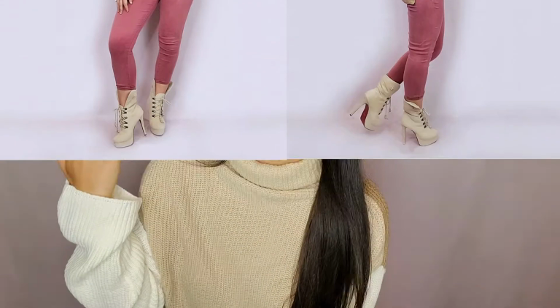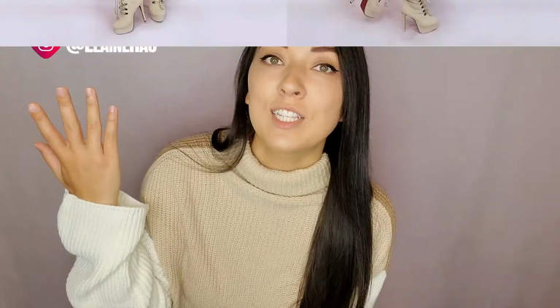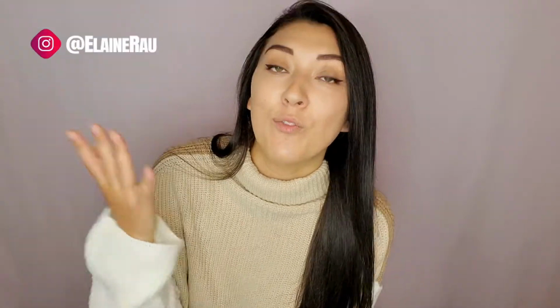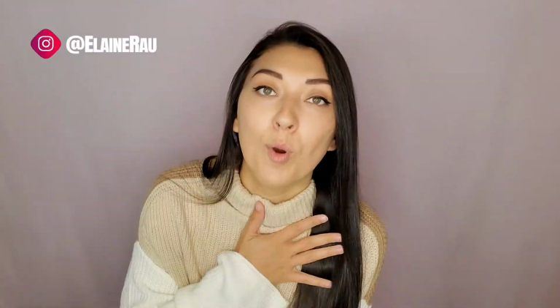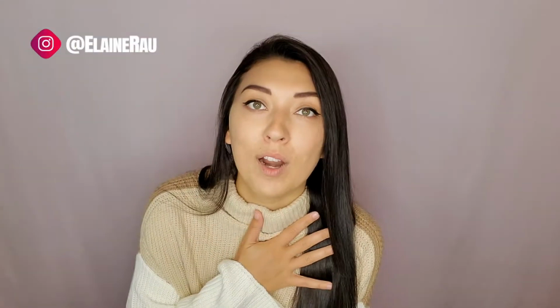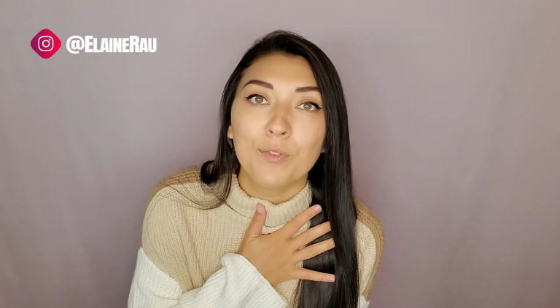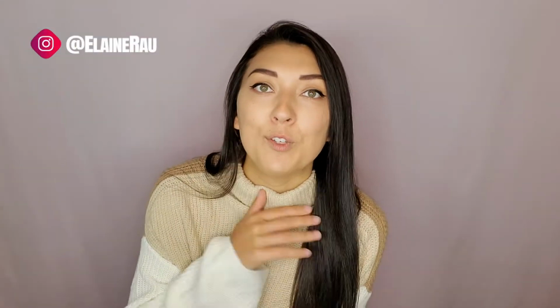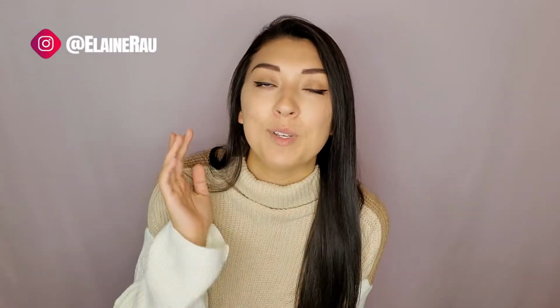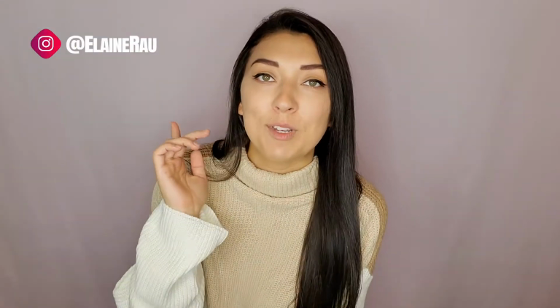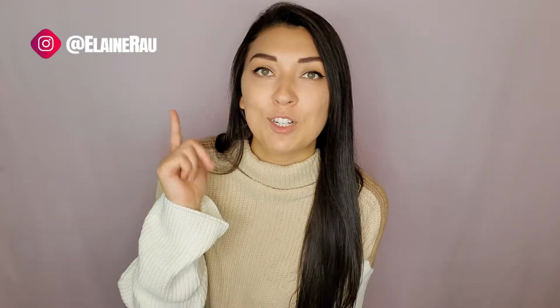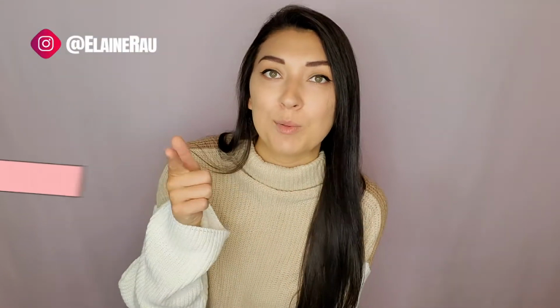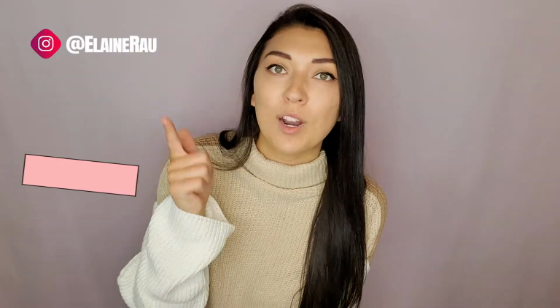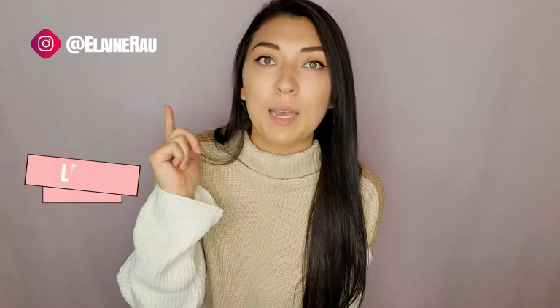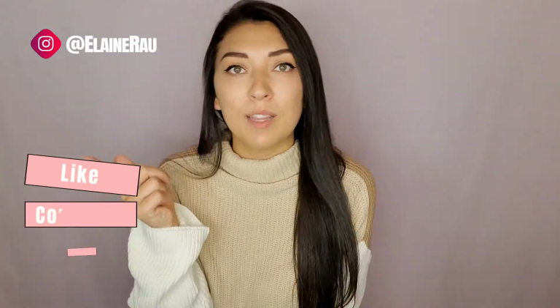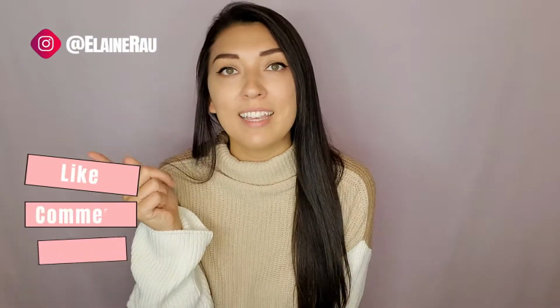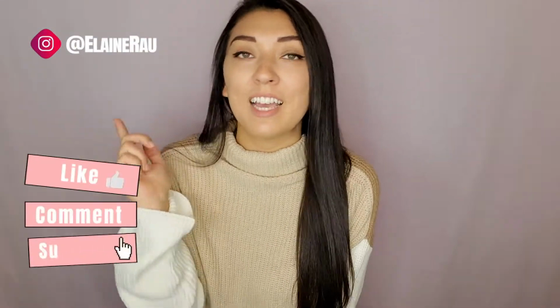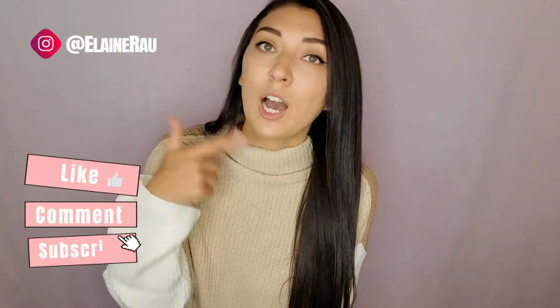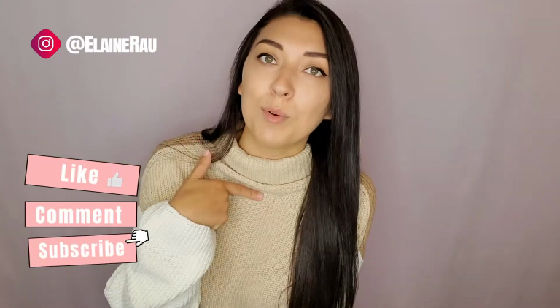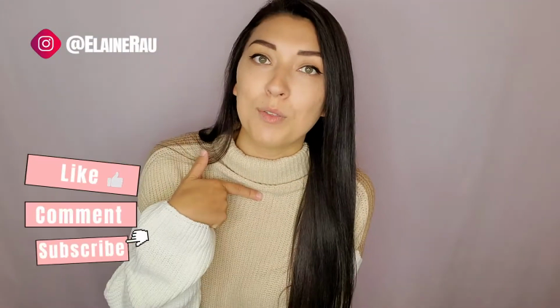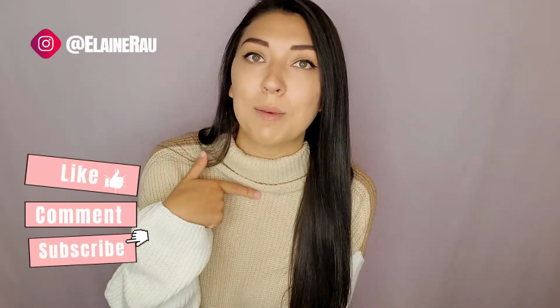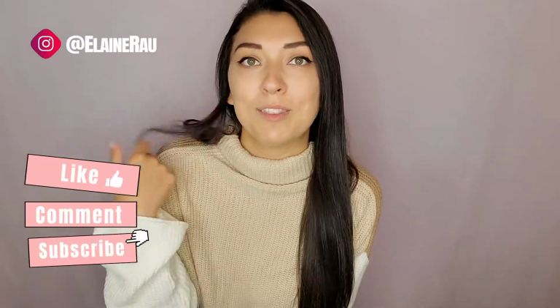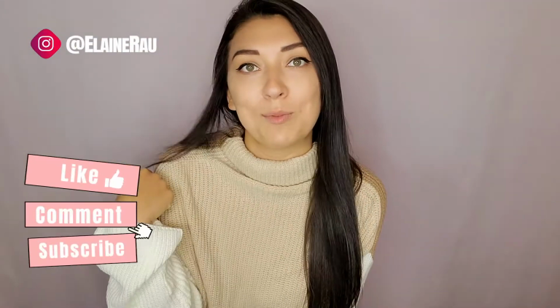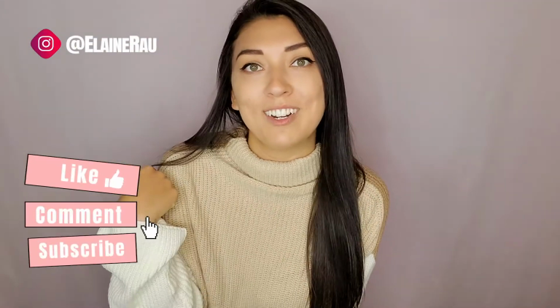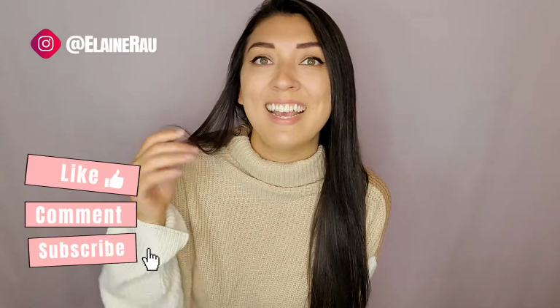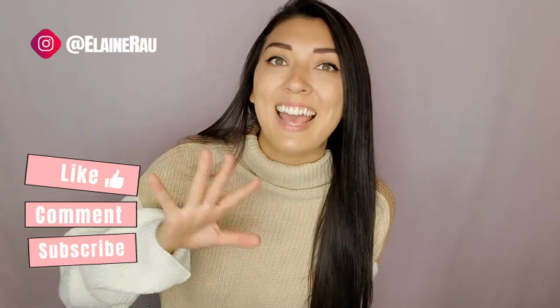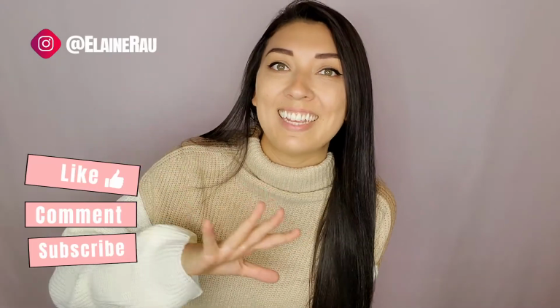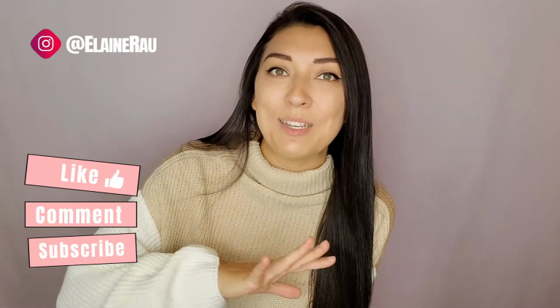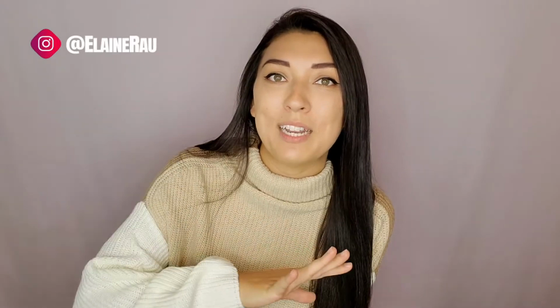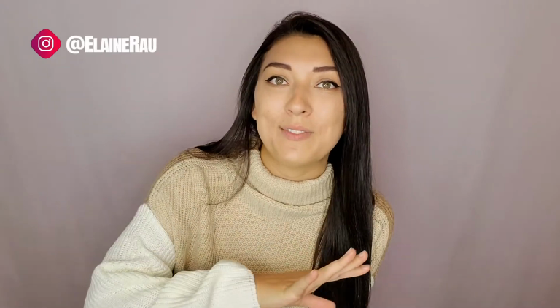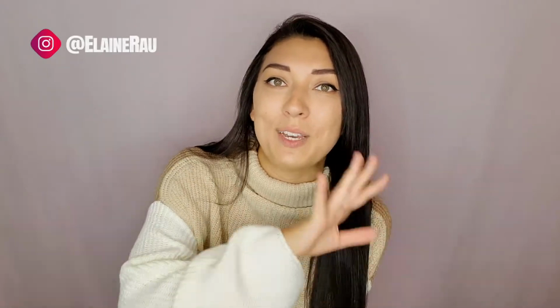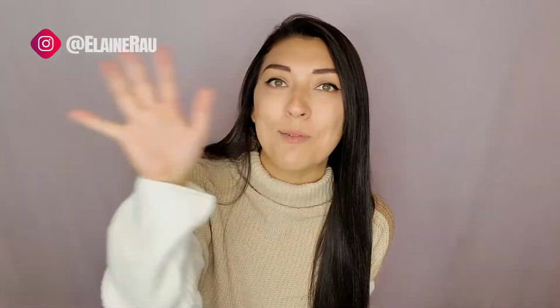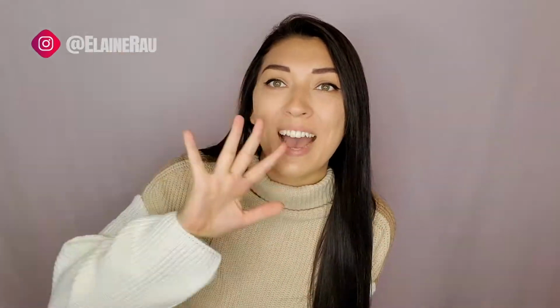For more product reviews, please make sure to subscribe, like, and comment what you think about this sweater, and I'll see you in the next video. Bye!